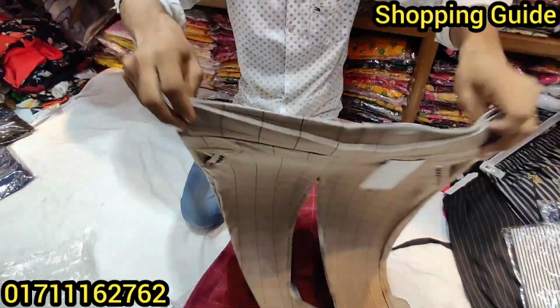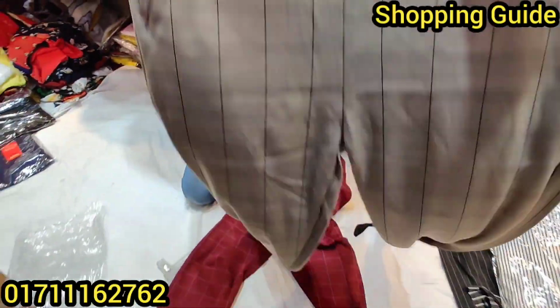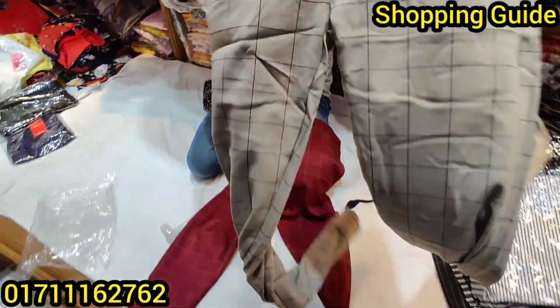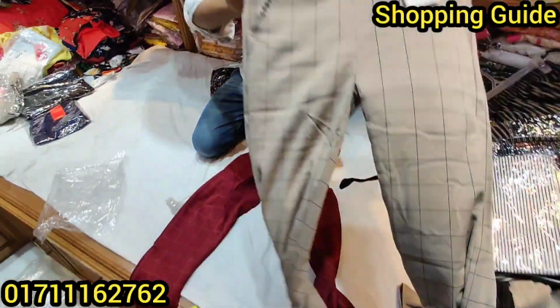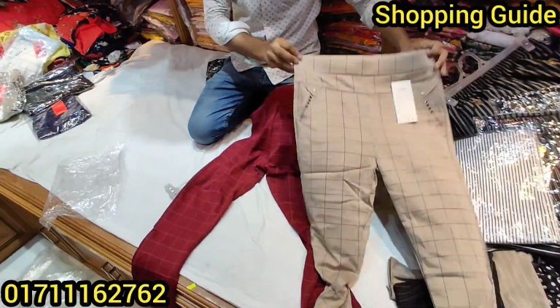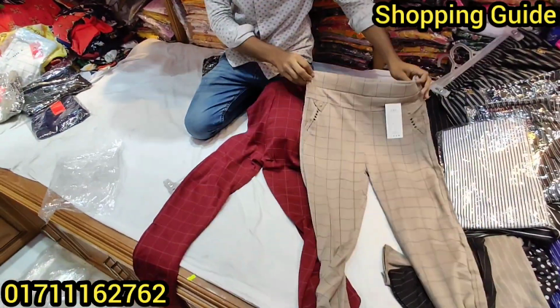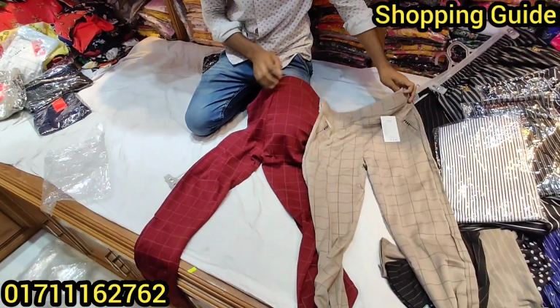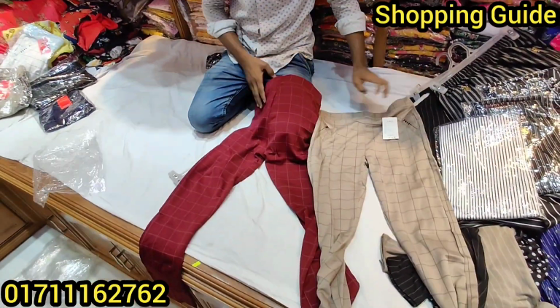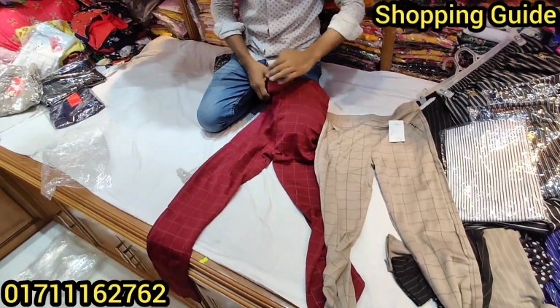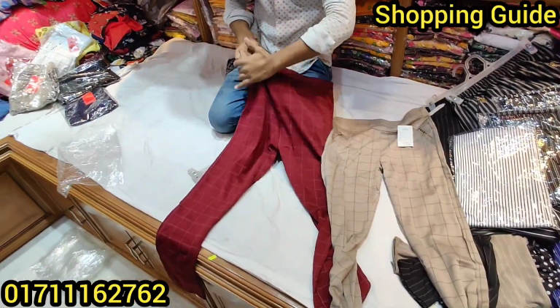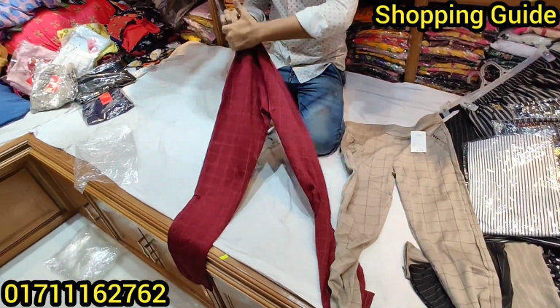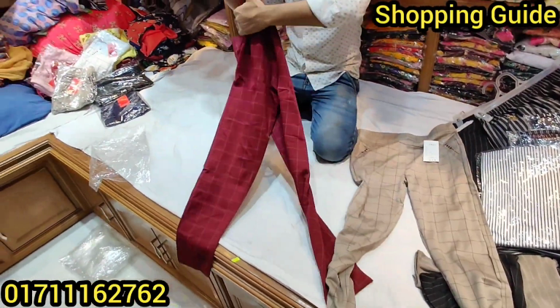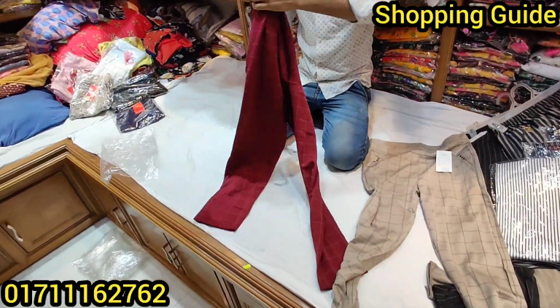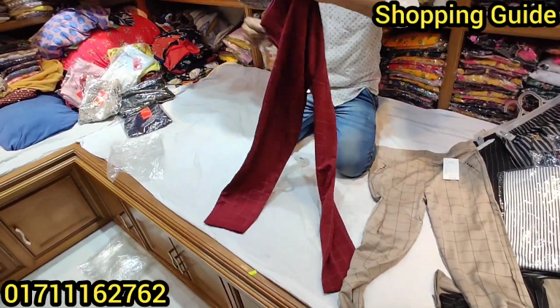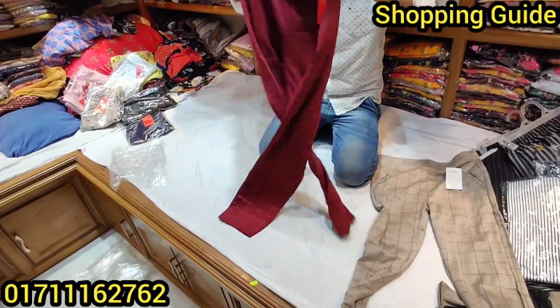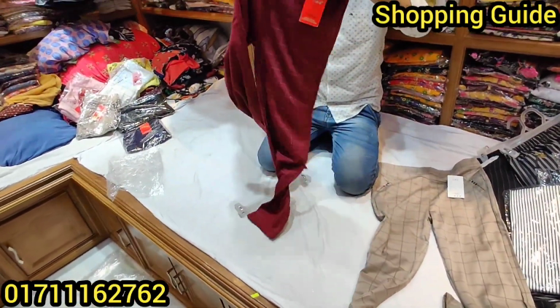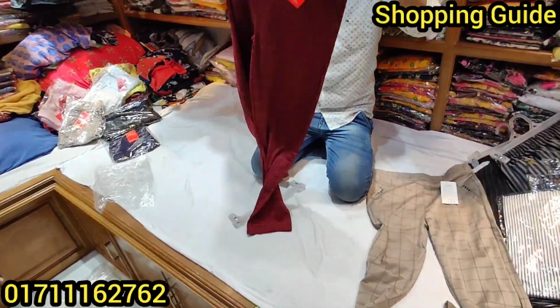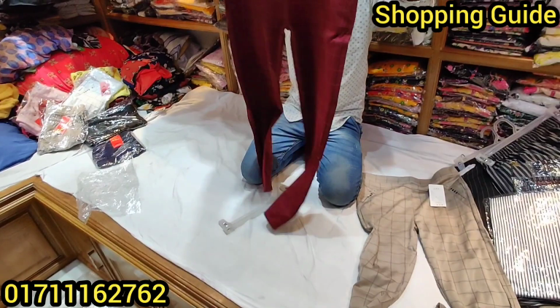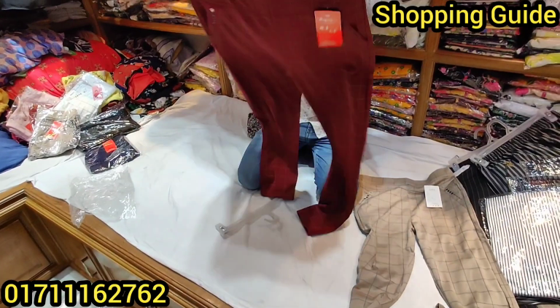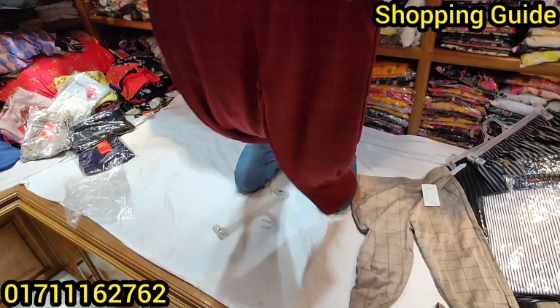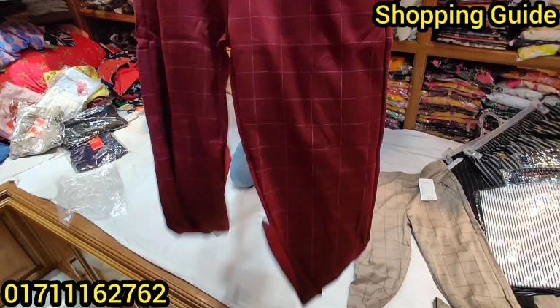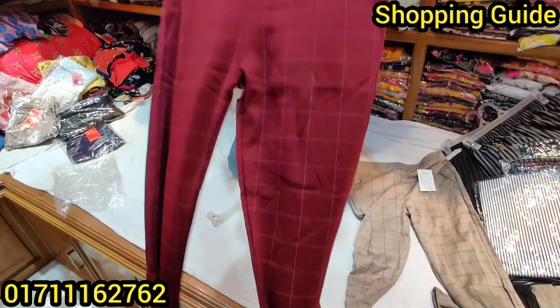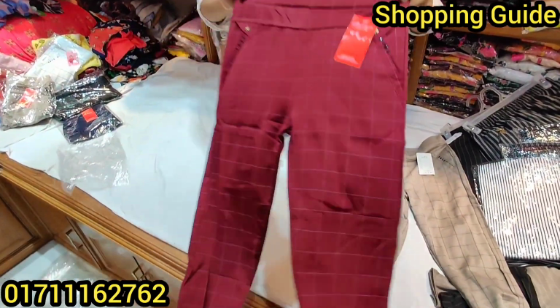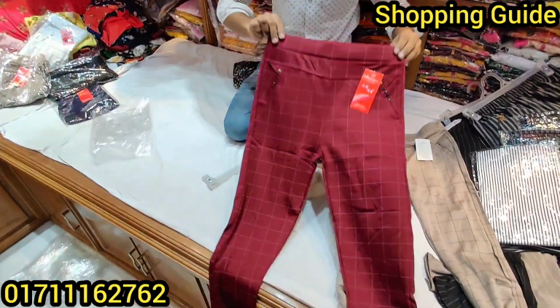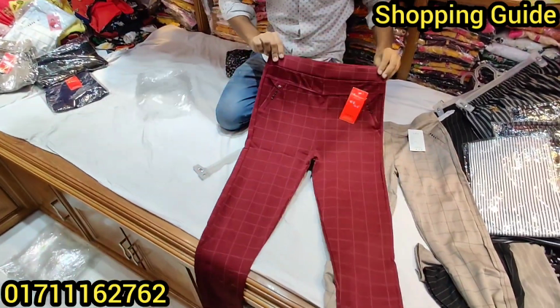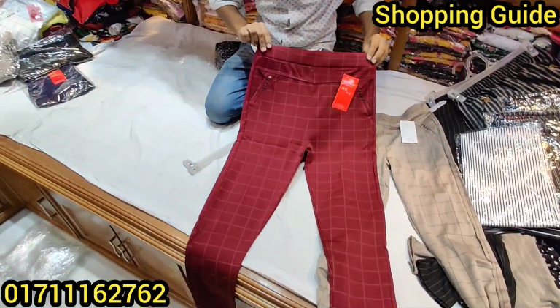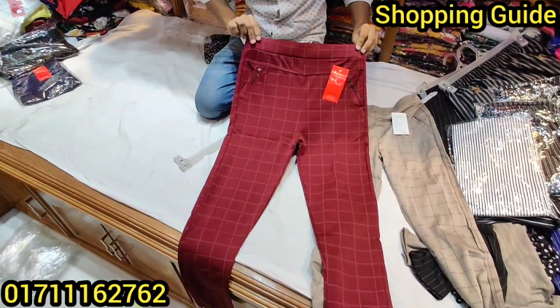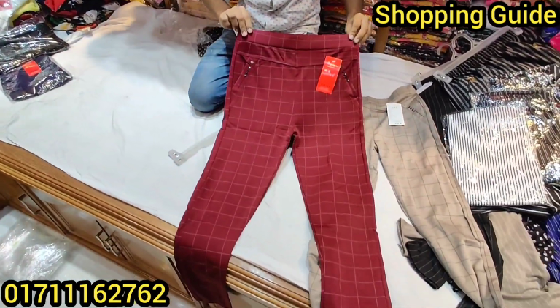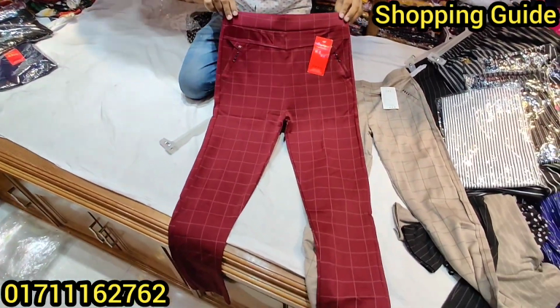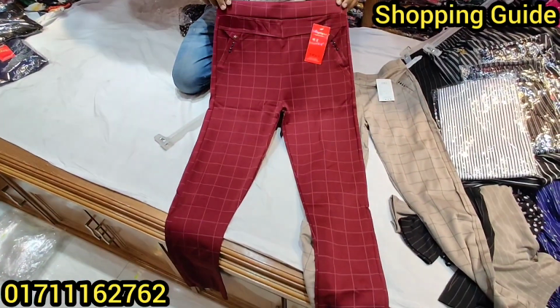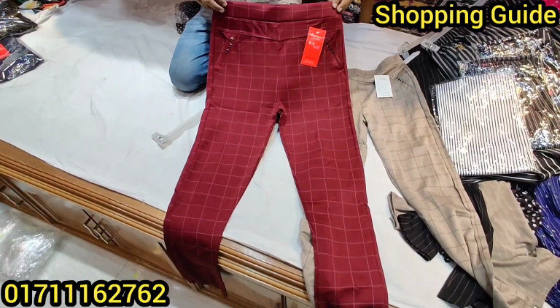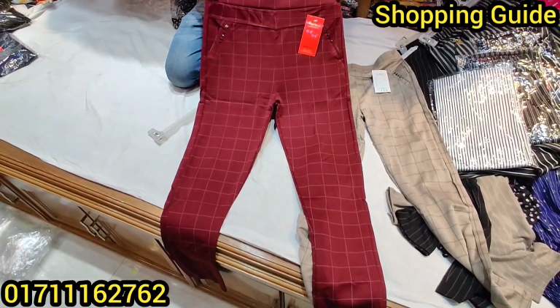I can see it. How does this look at? It's $38.